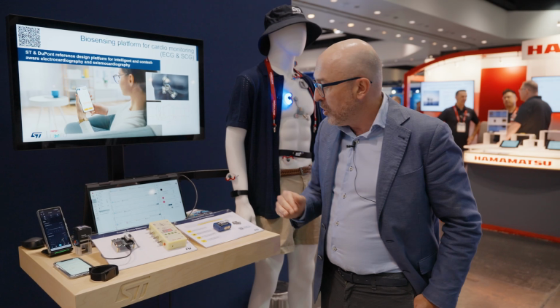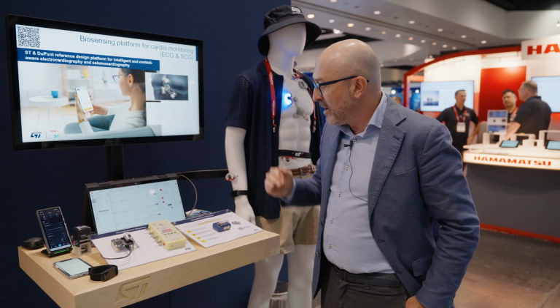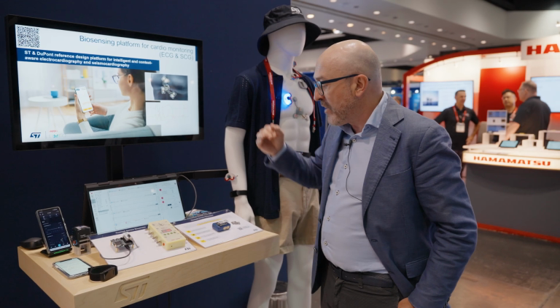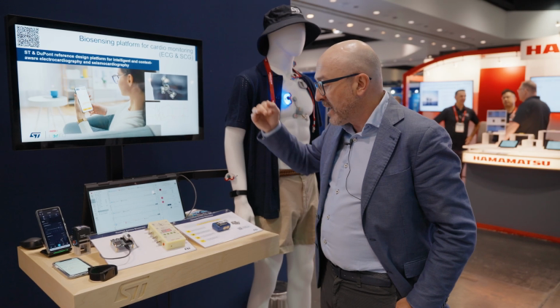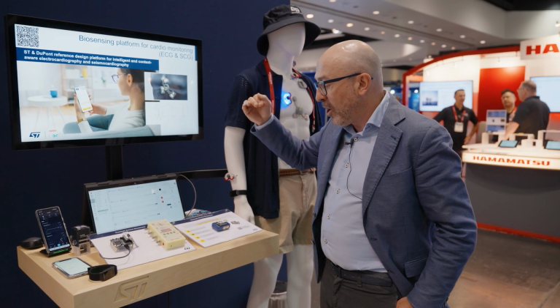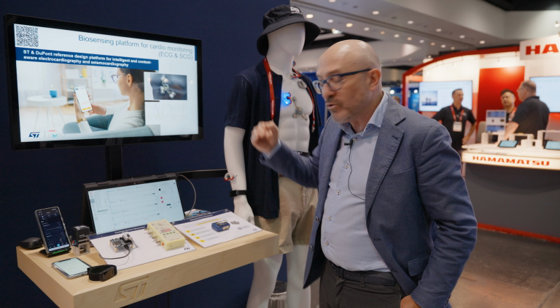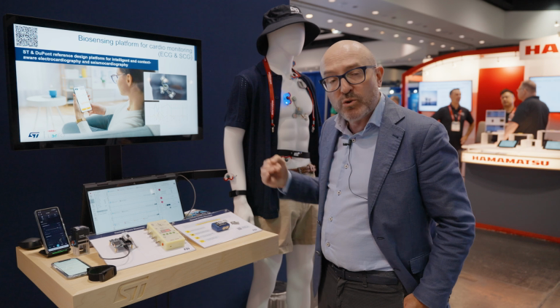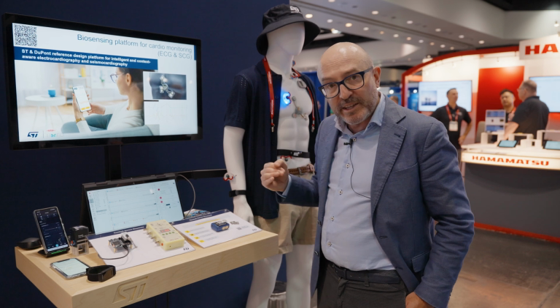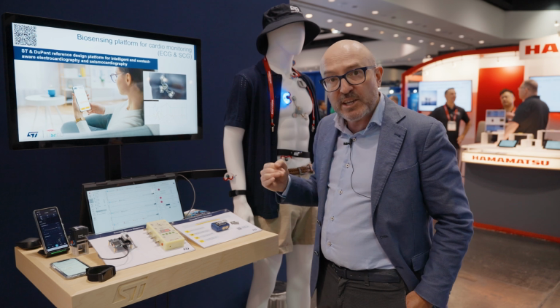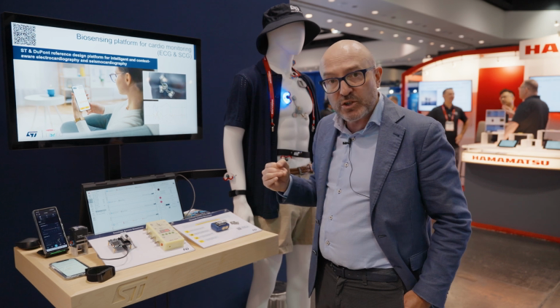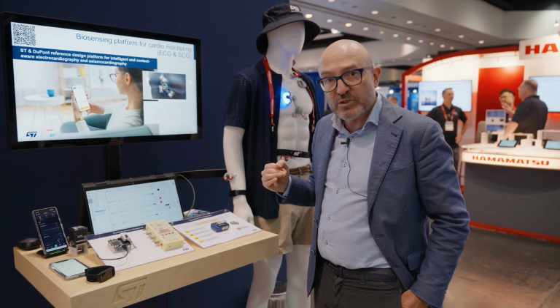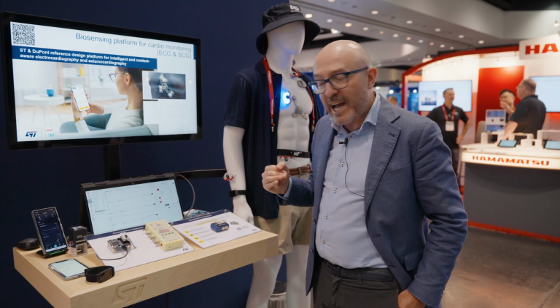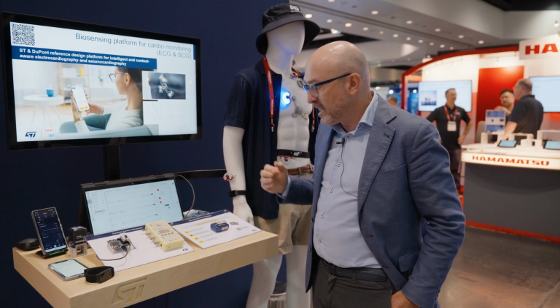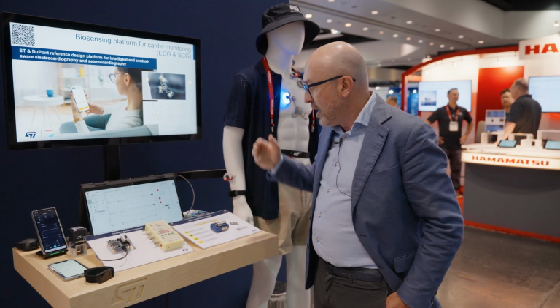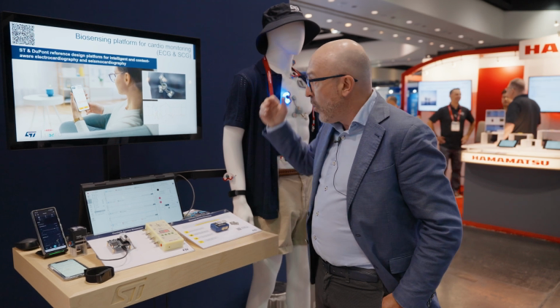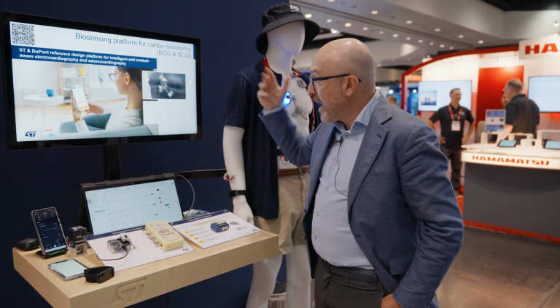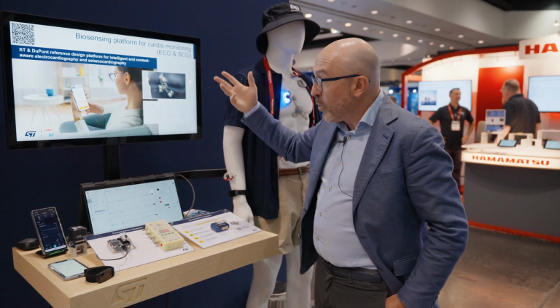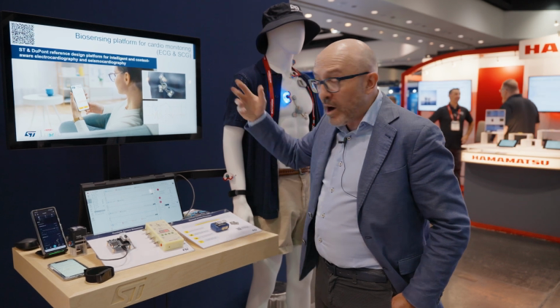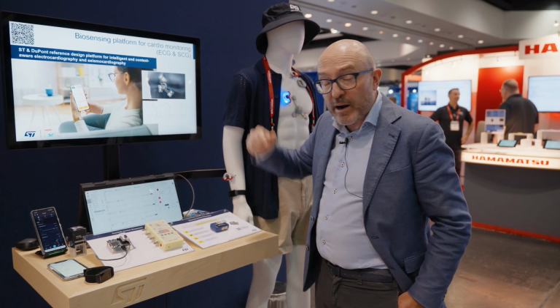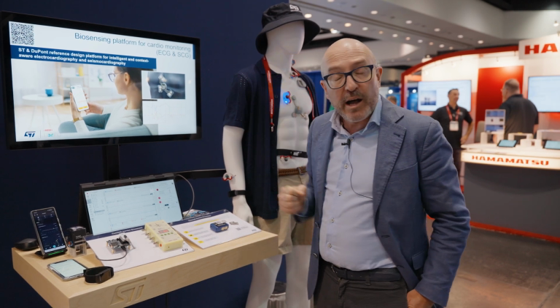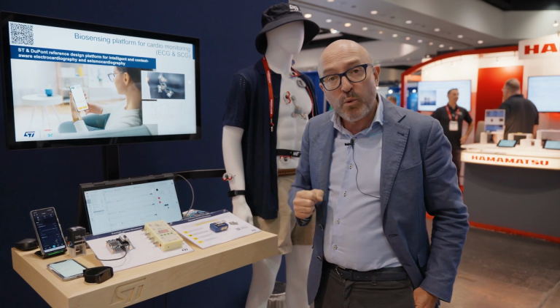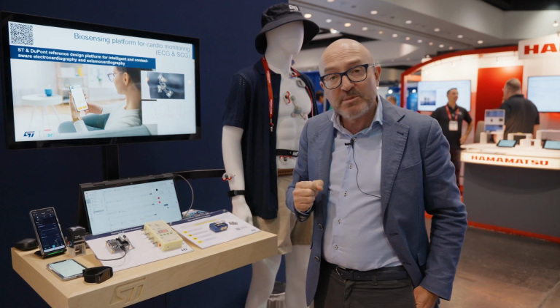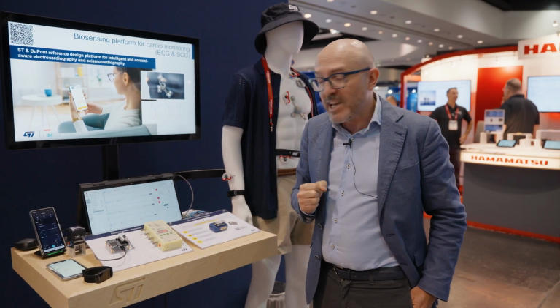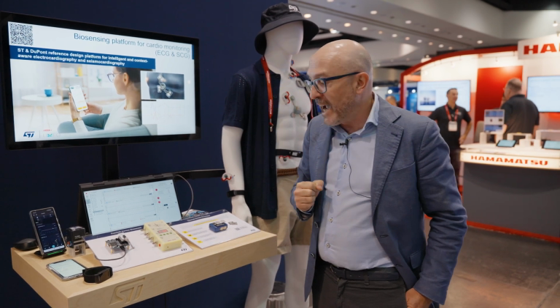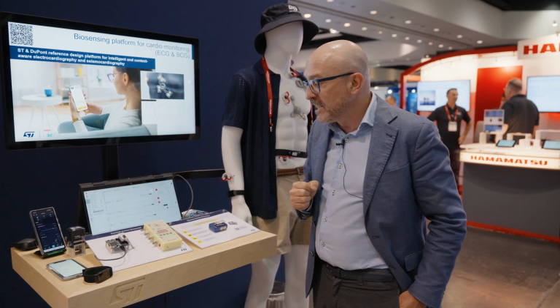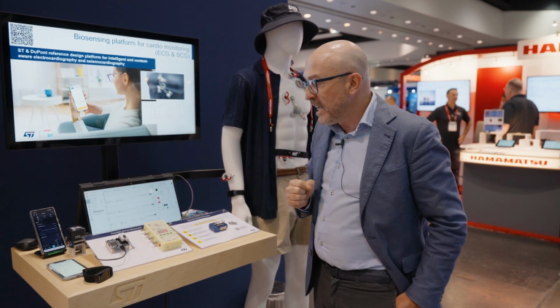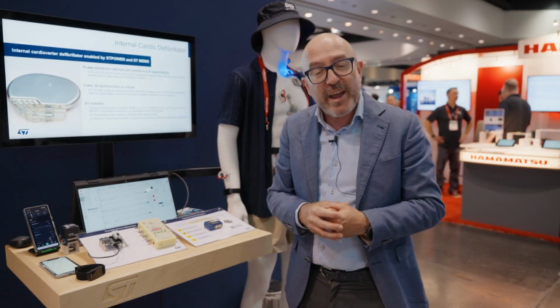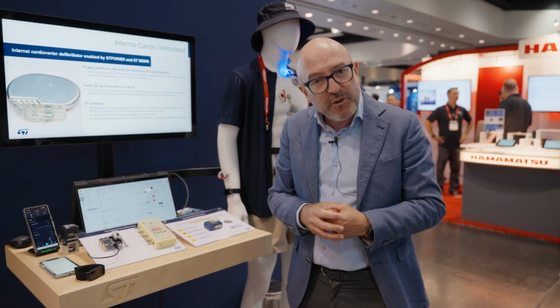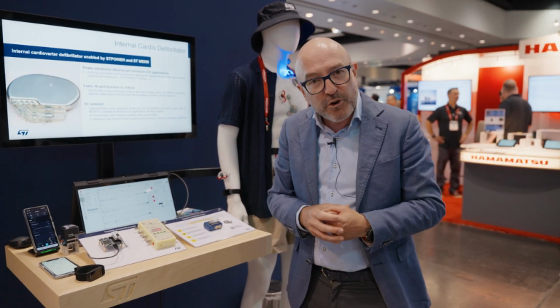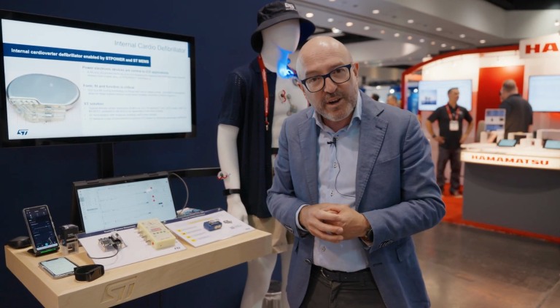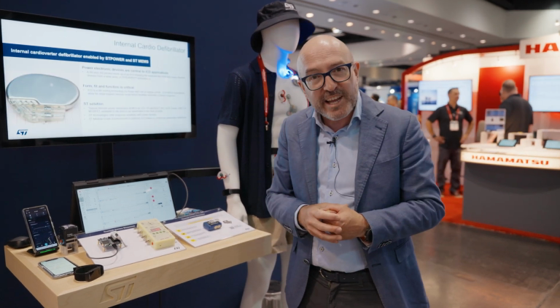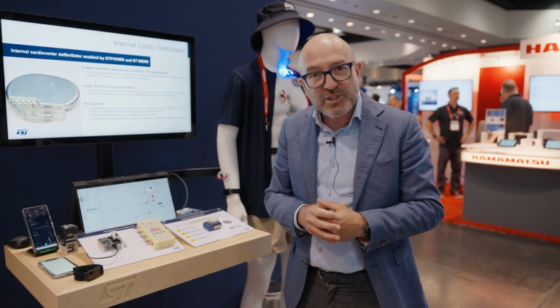You can find a lot of documentation on that on our website. Thank you for your attention.